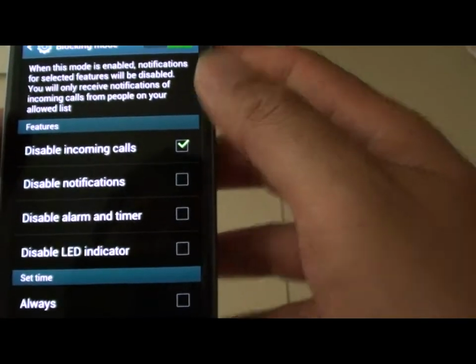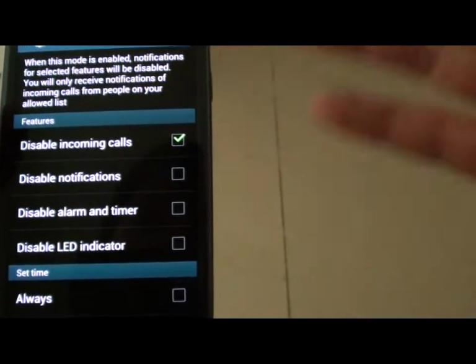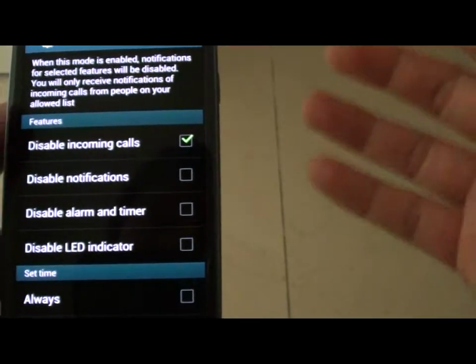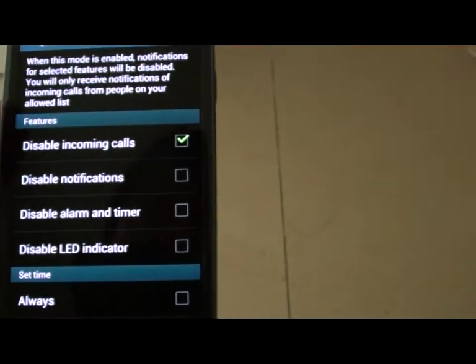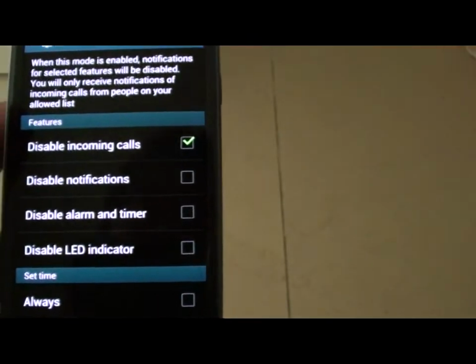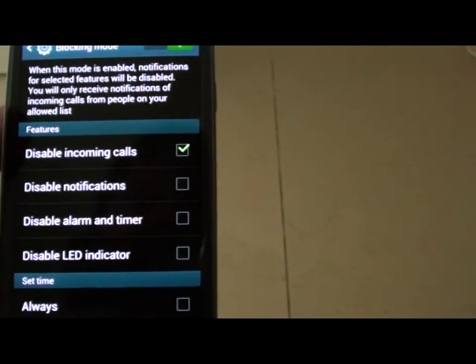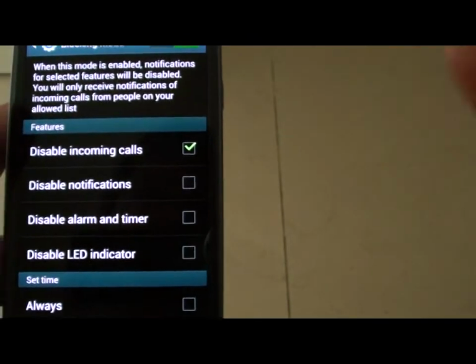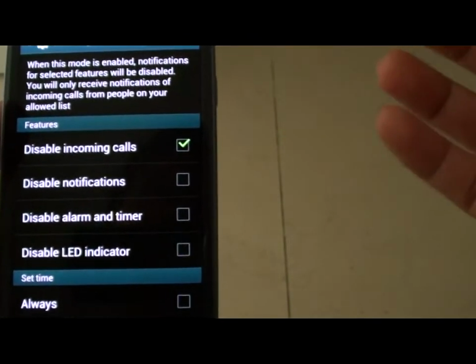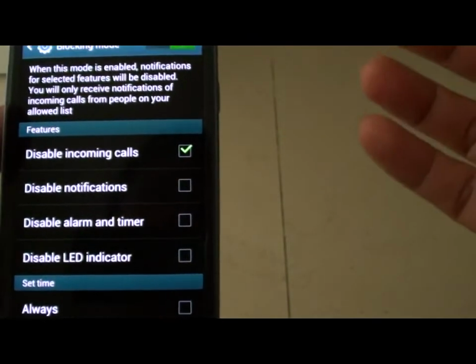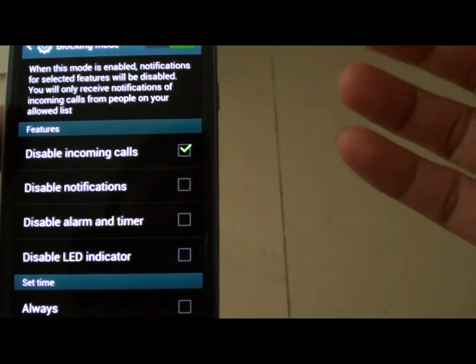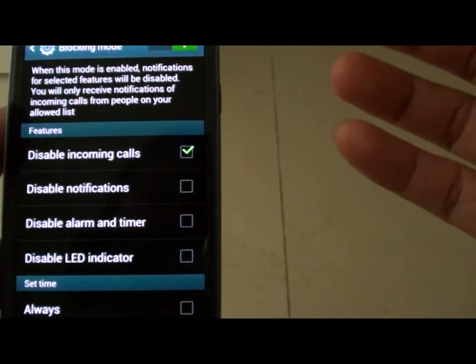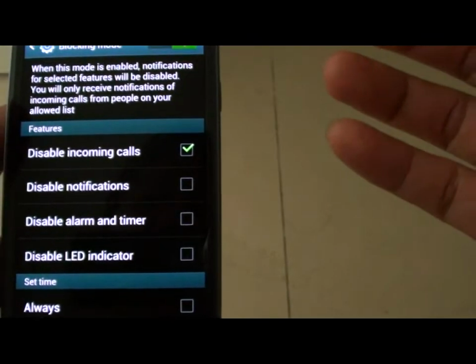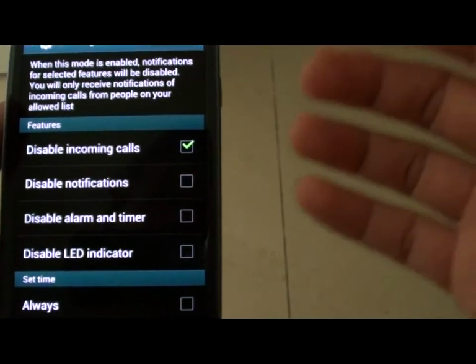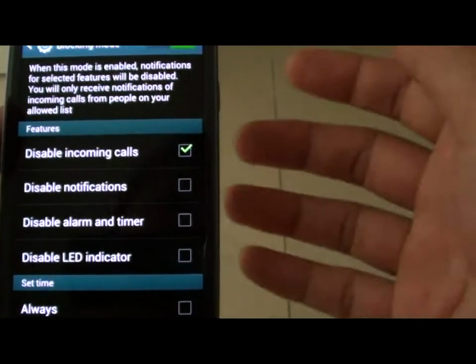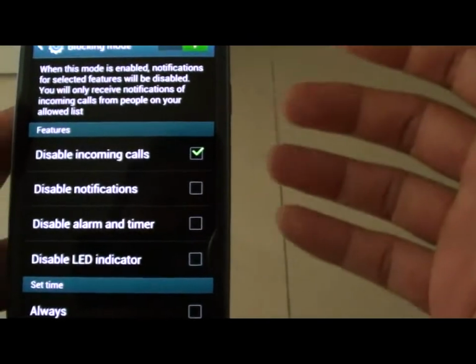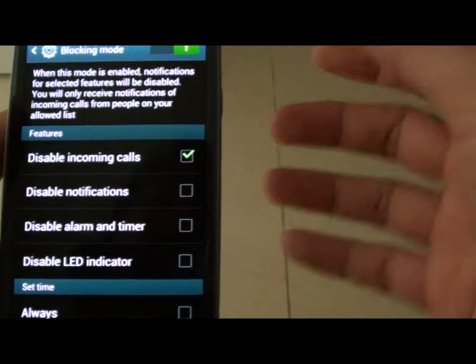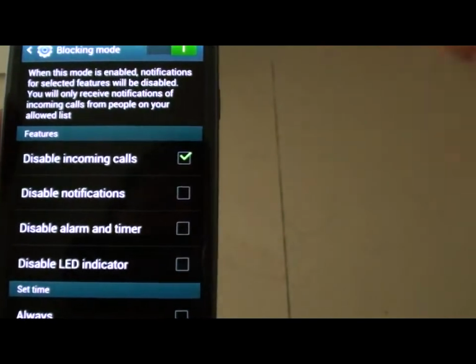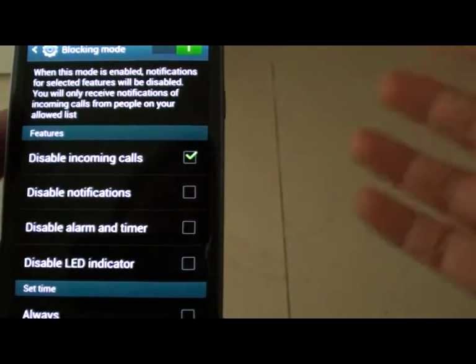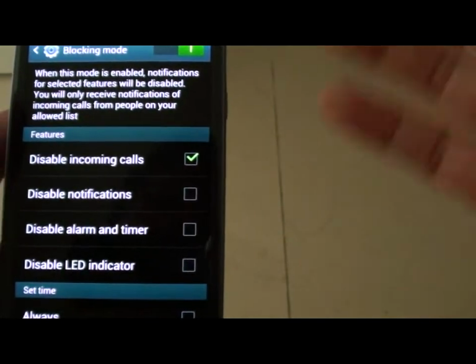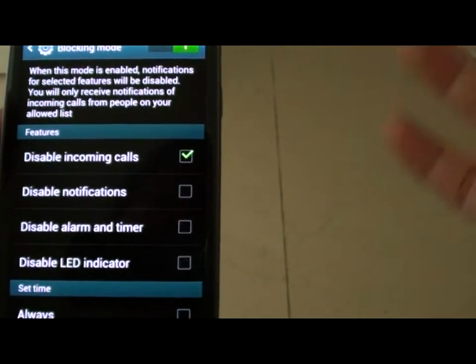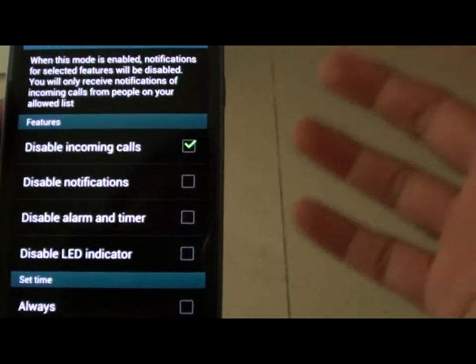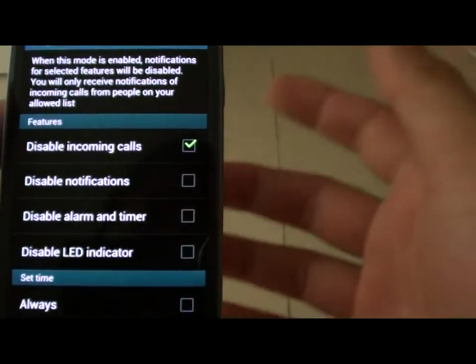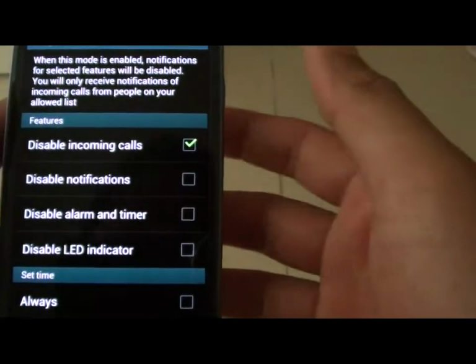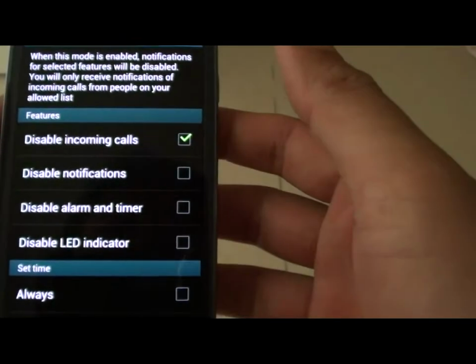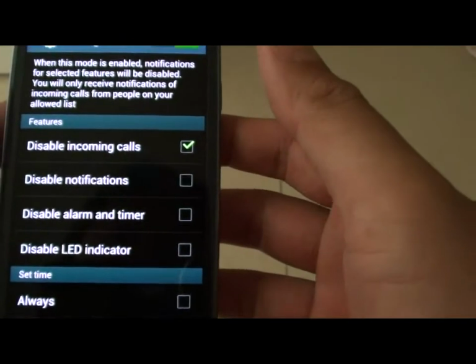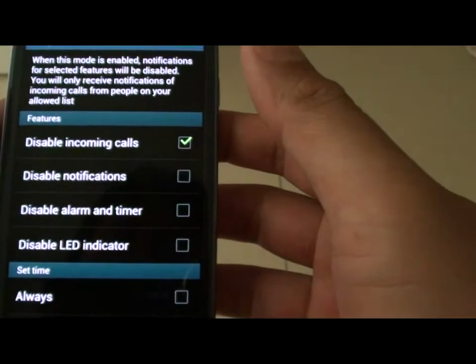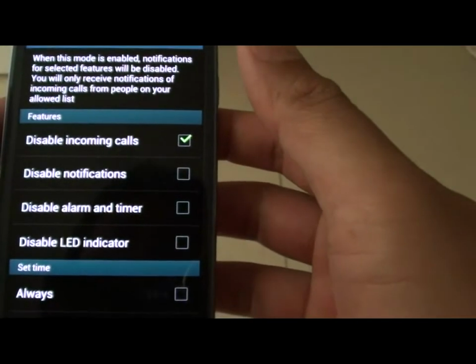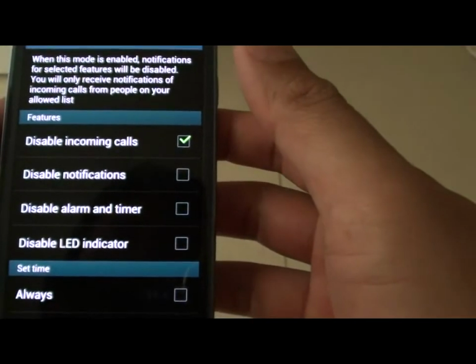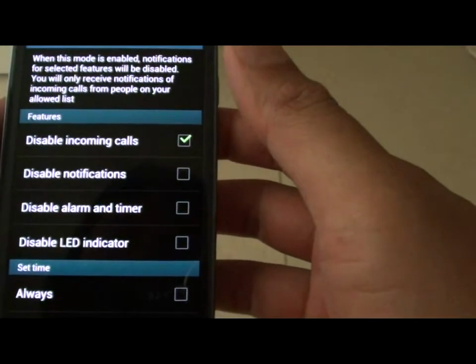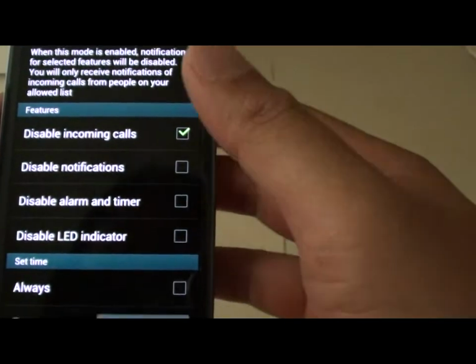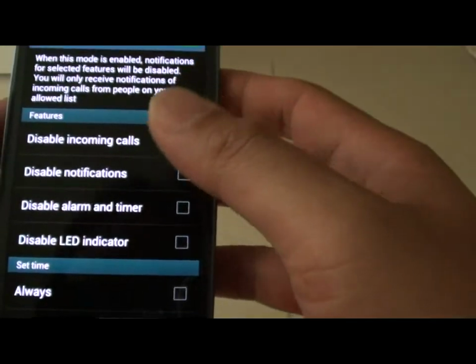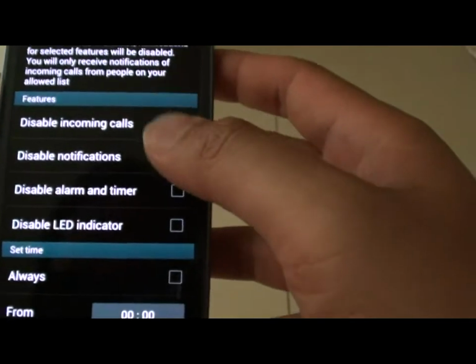However, you still can use the phone to play music, videos, and surf the net.